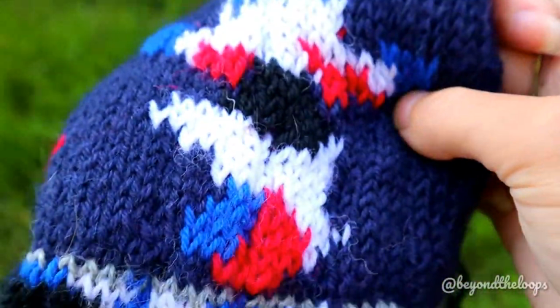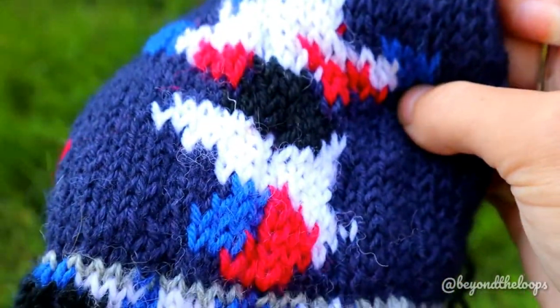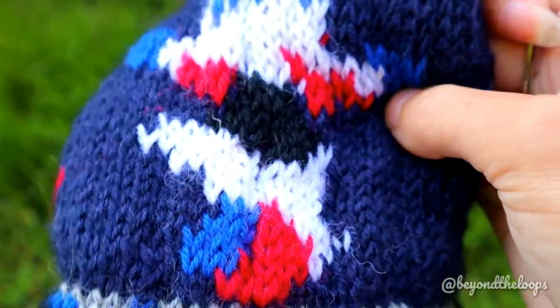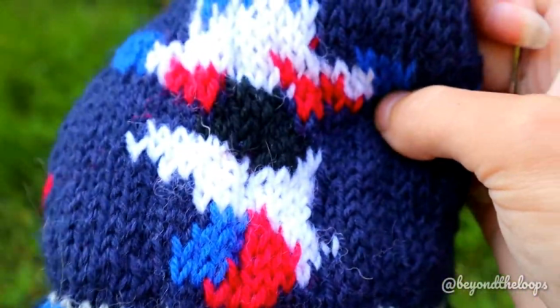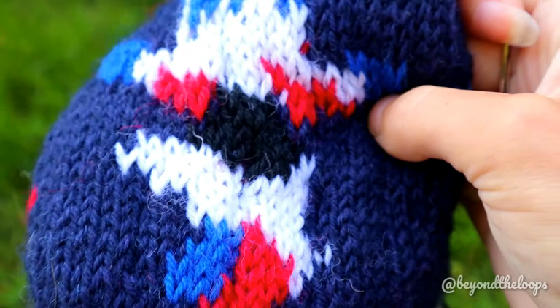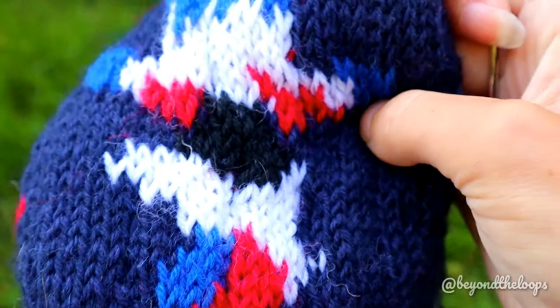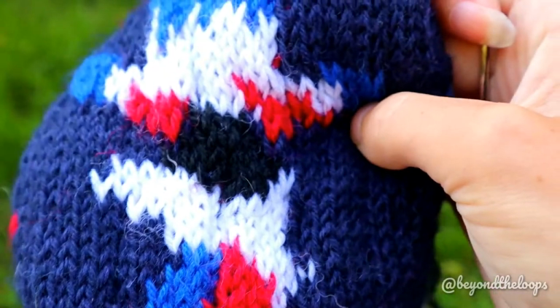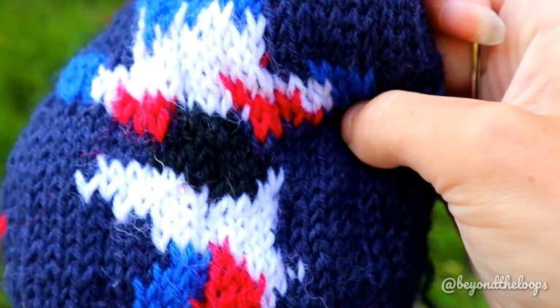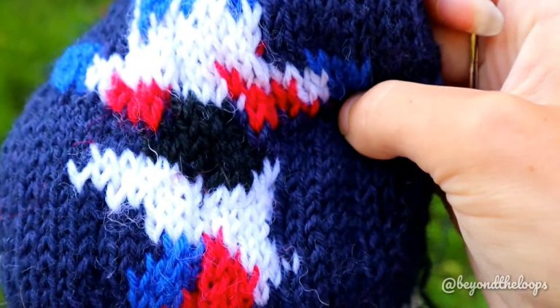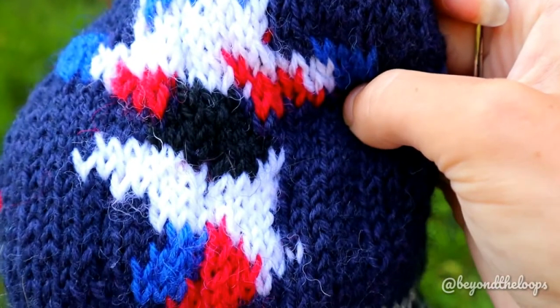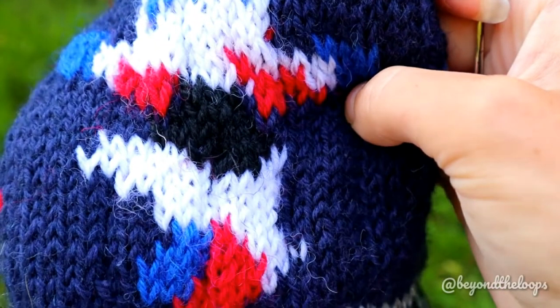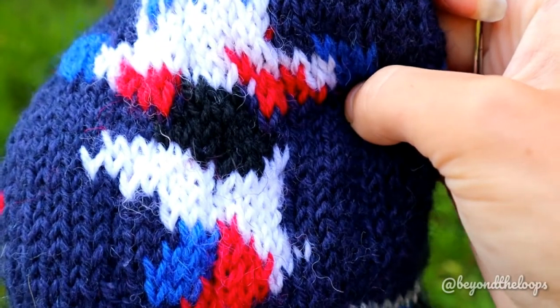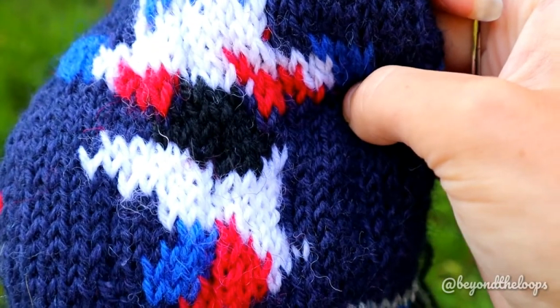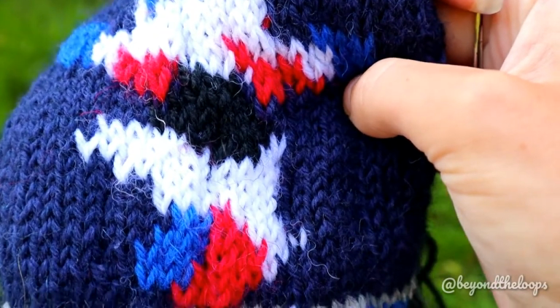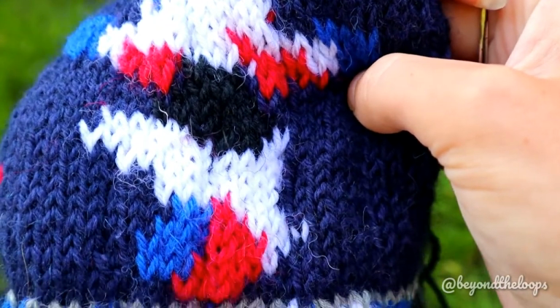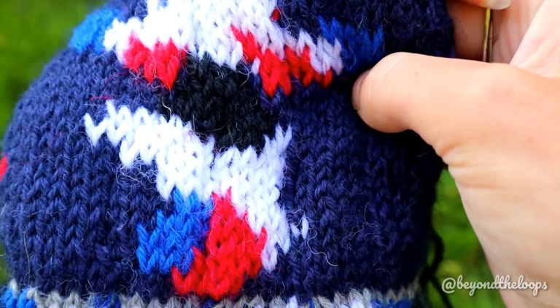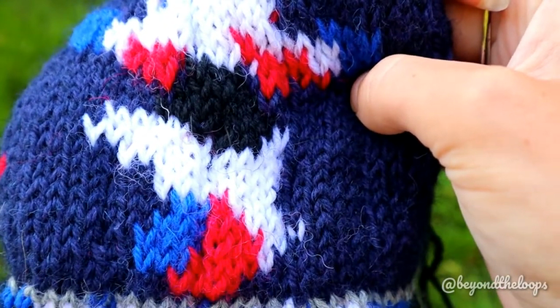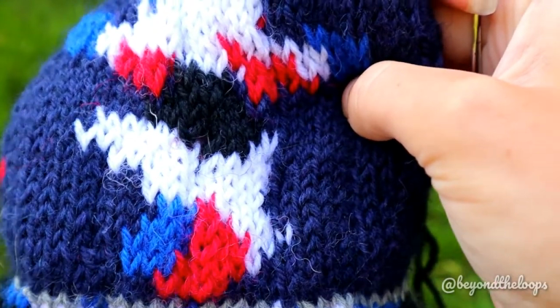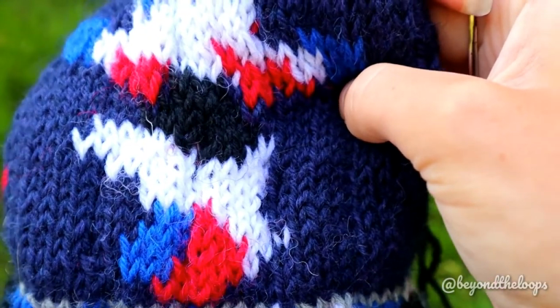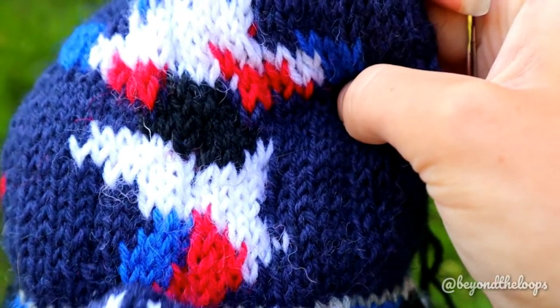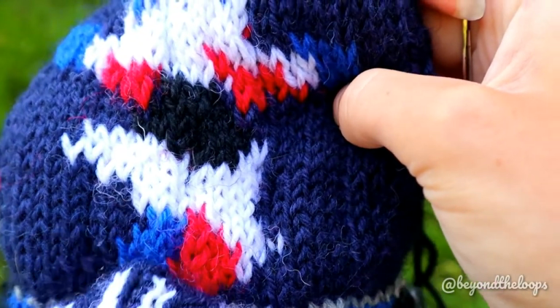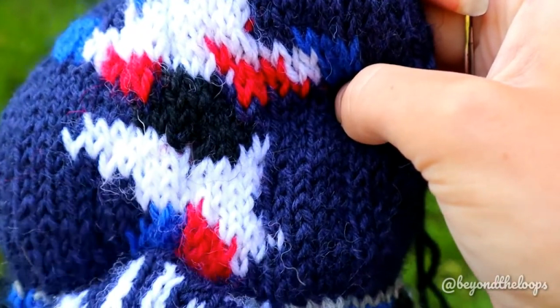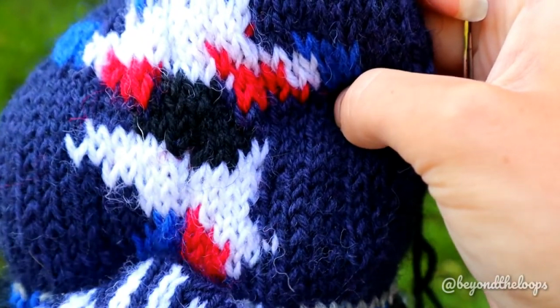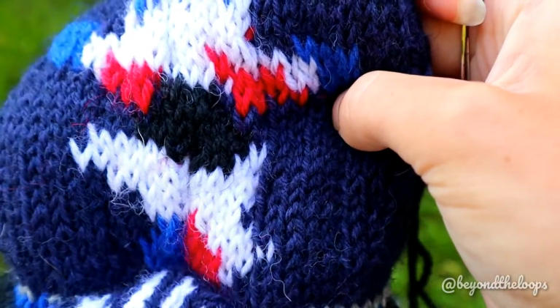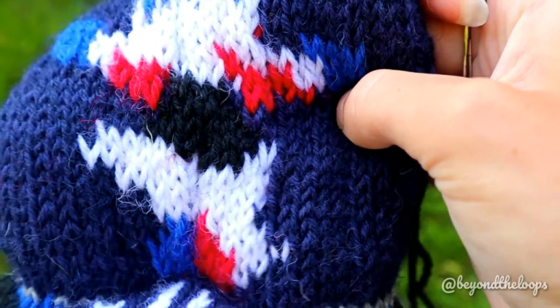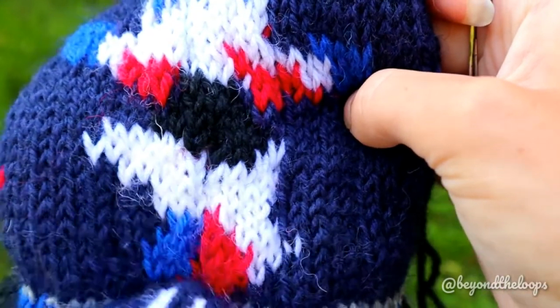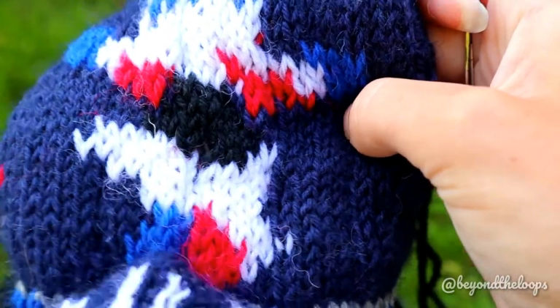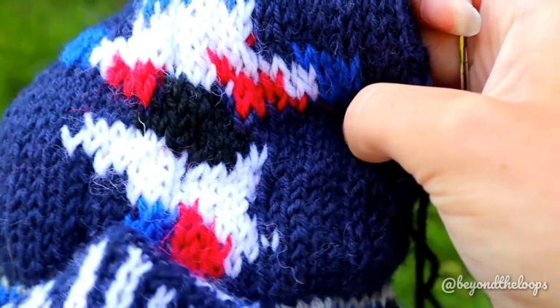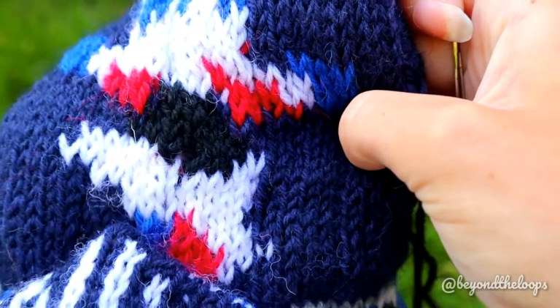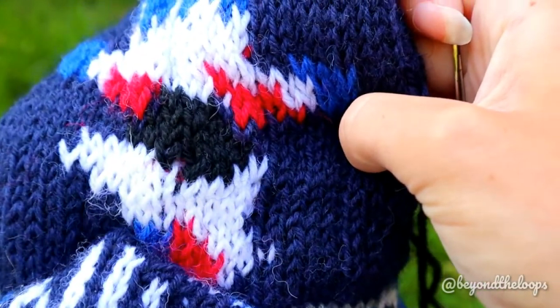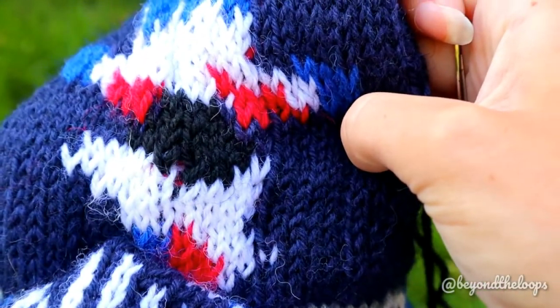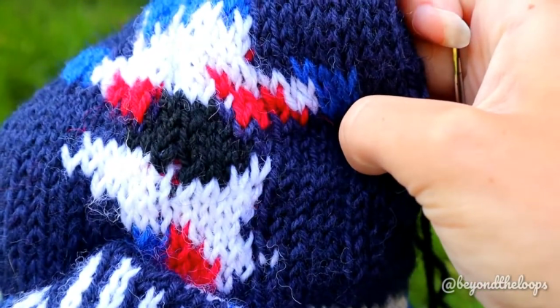Before starting, make sure that your work is oriented the same way on your hands as you knitted.